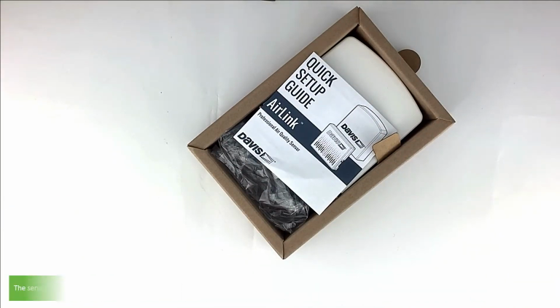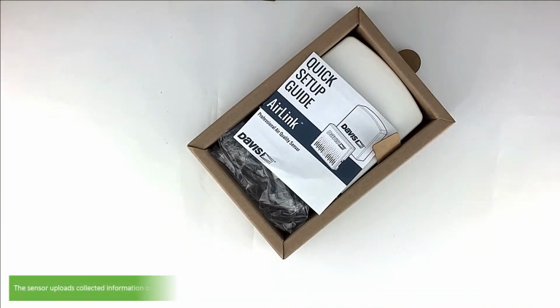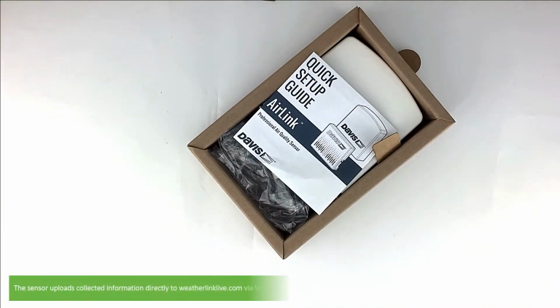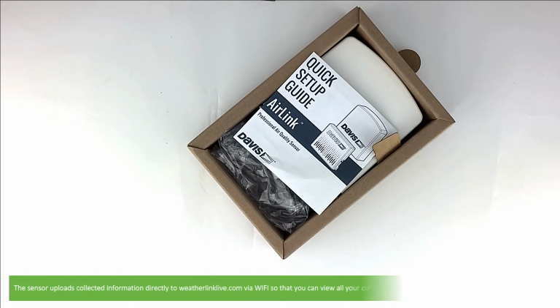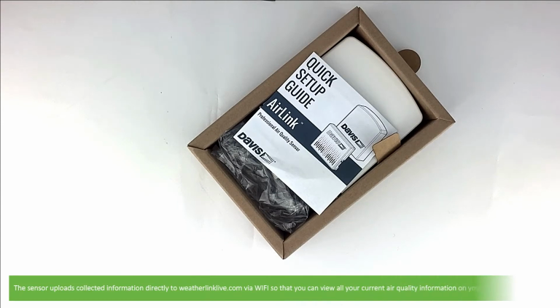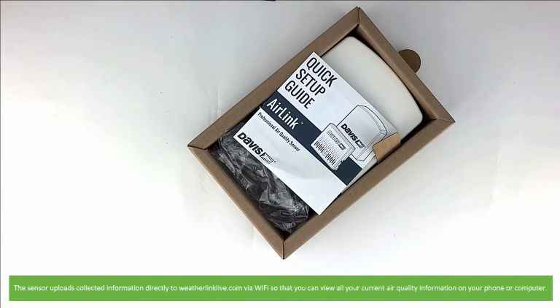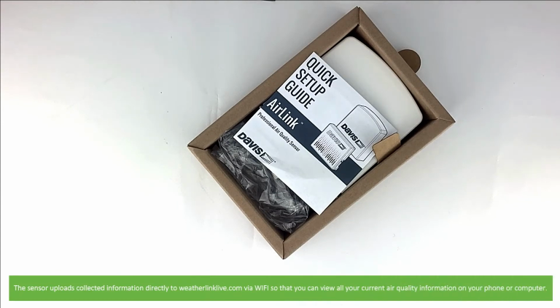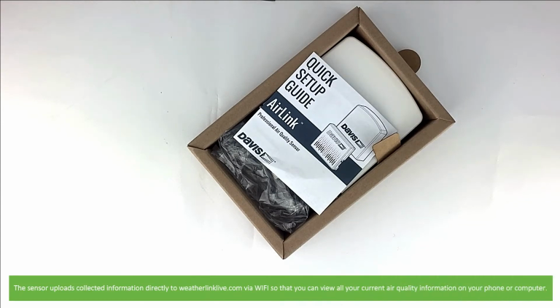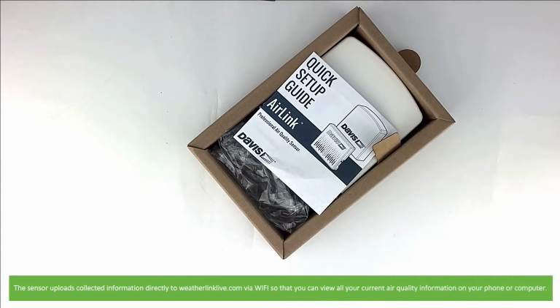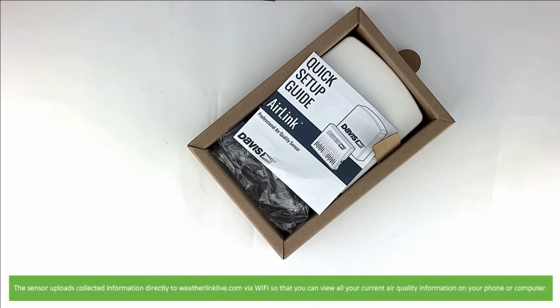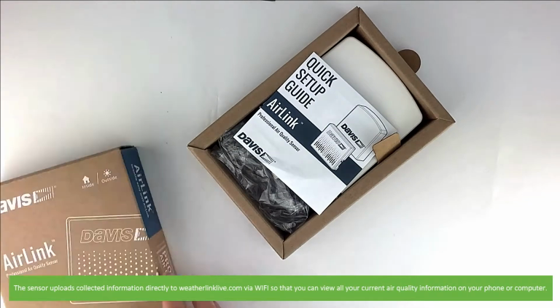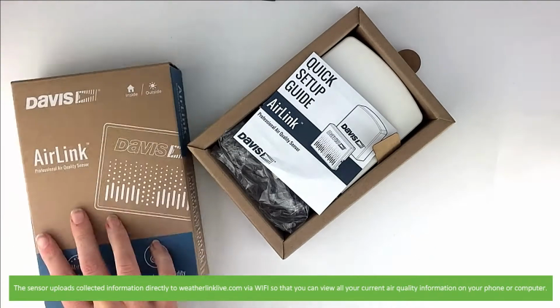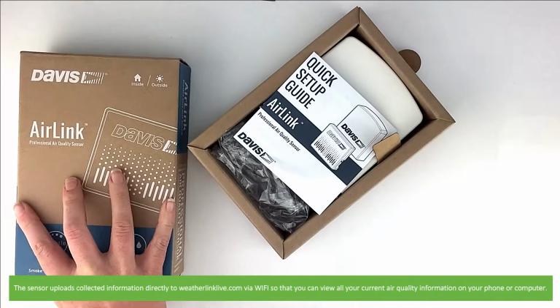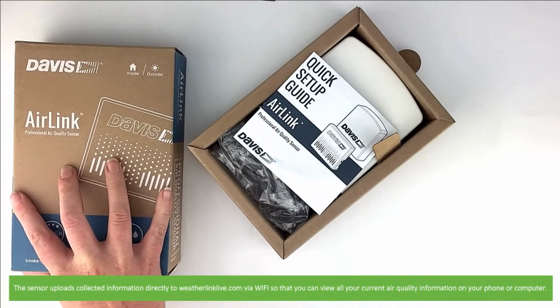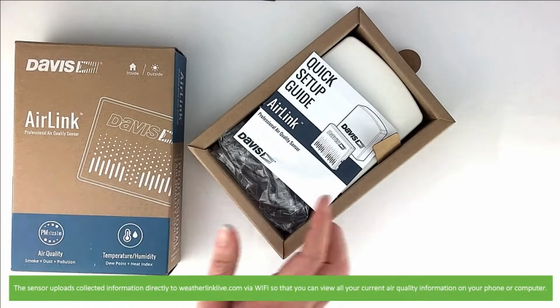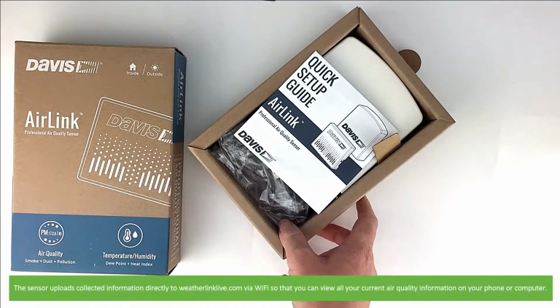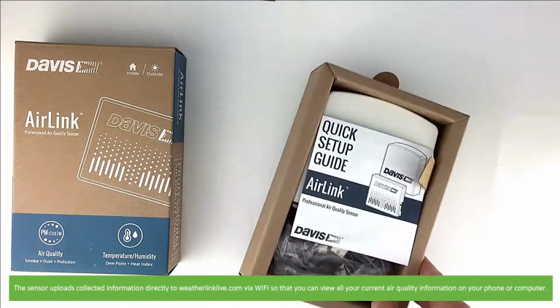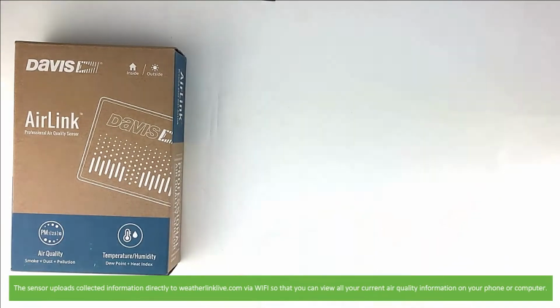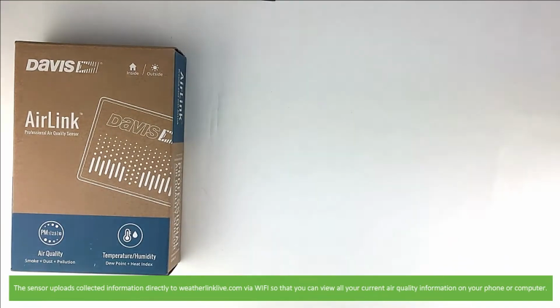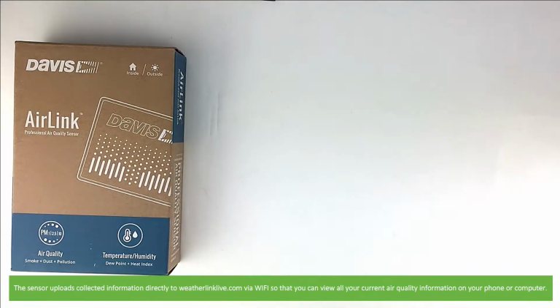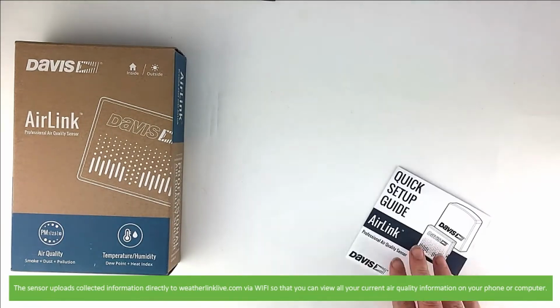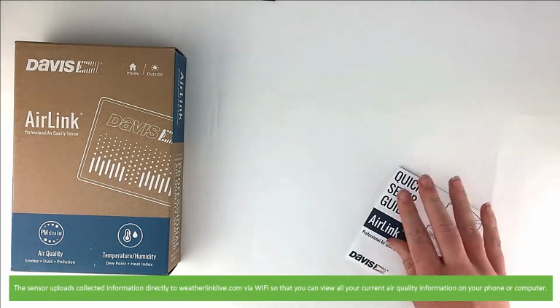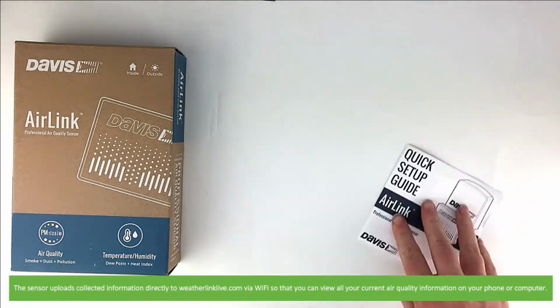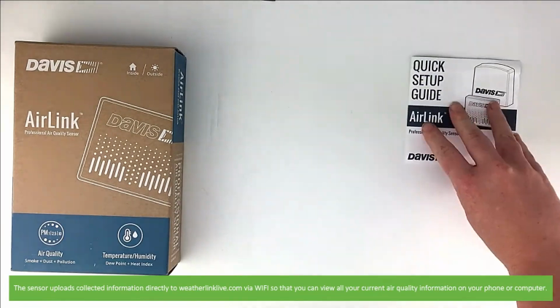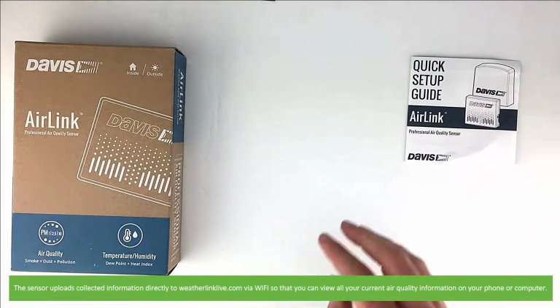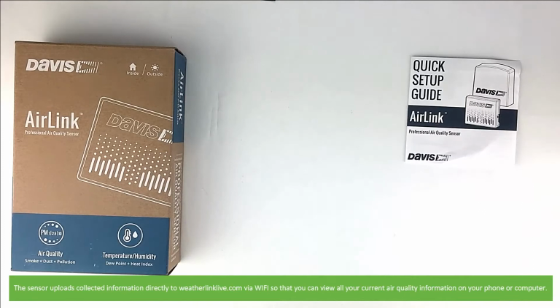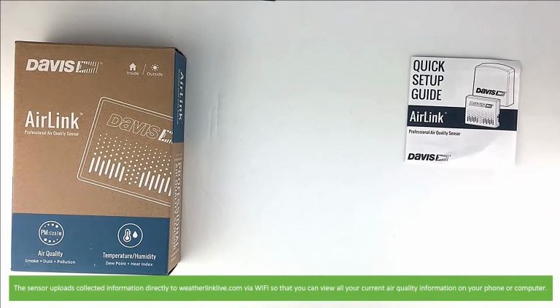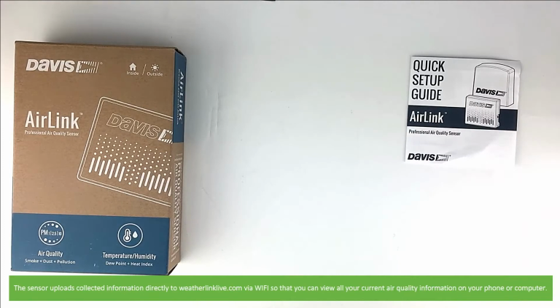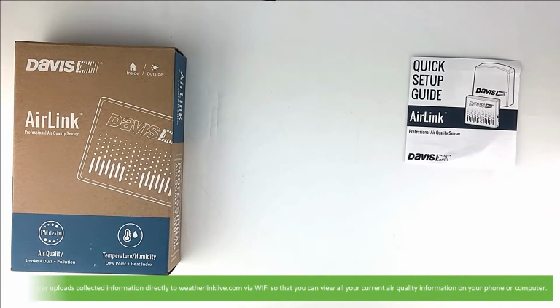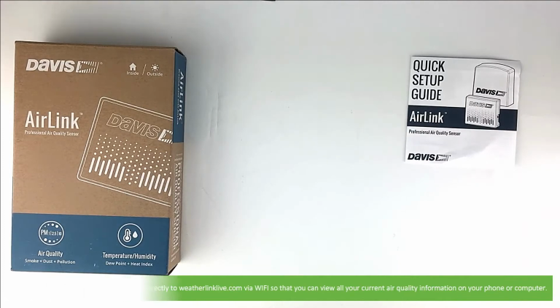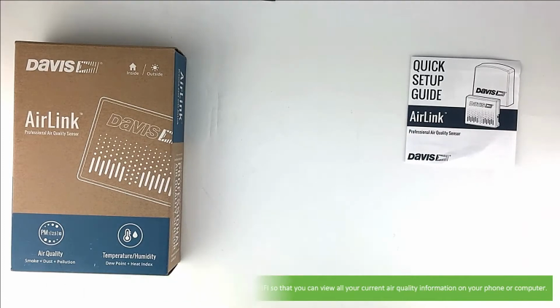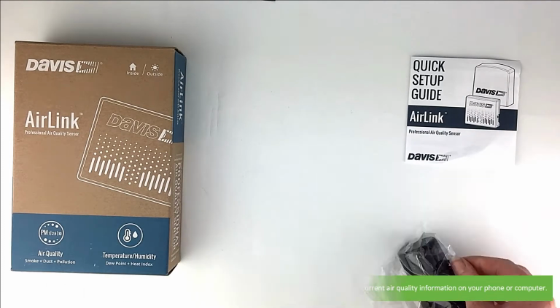The sensor uploads collected information directly to weatherlinklive.com via Wi-Fi so that you can view your current air quality information on your phone or computer.